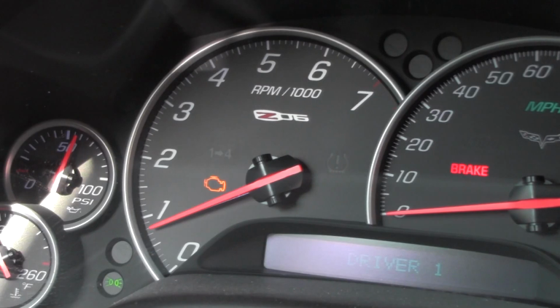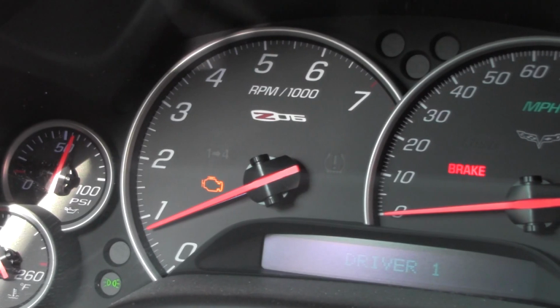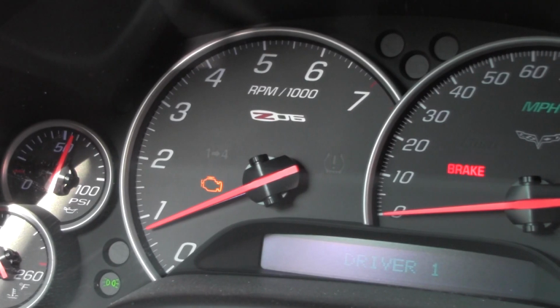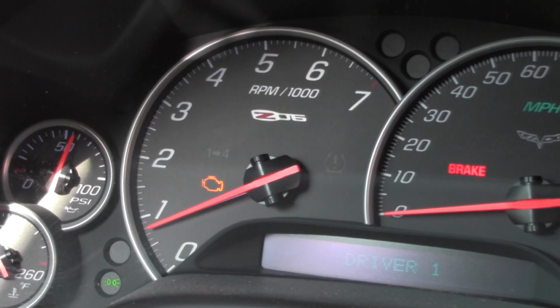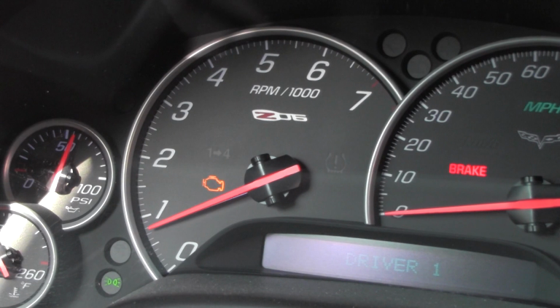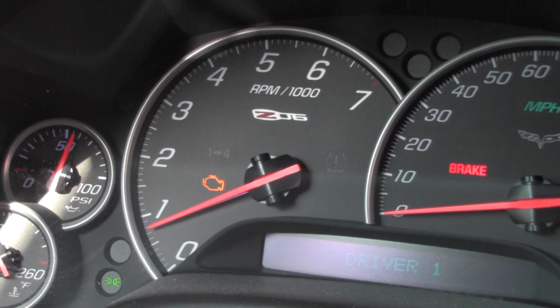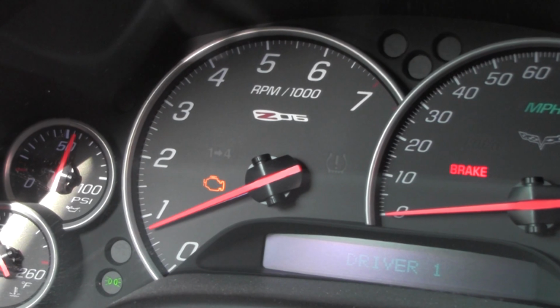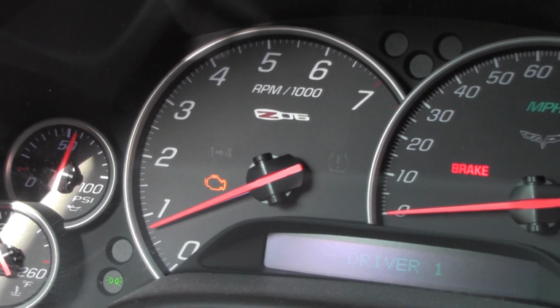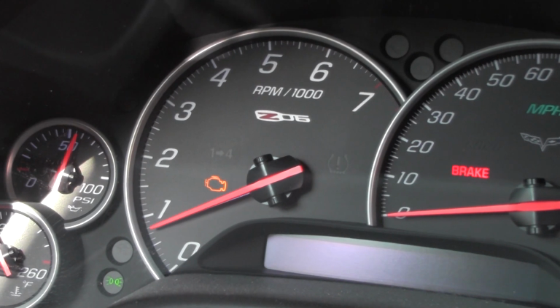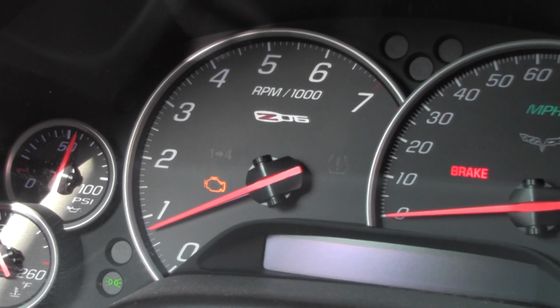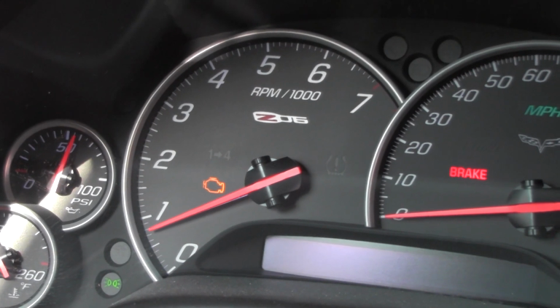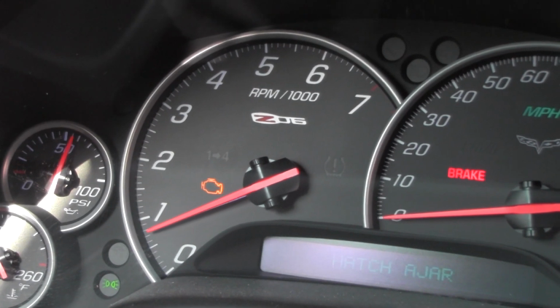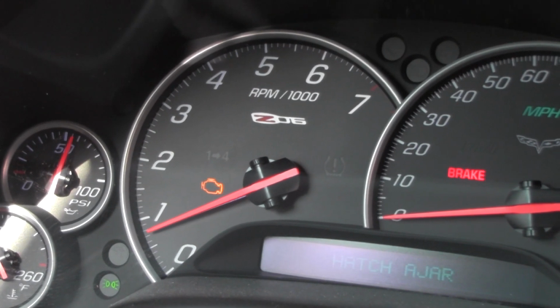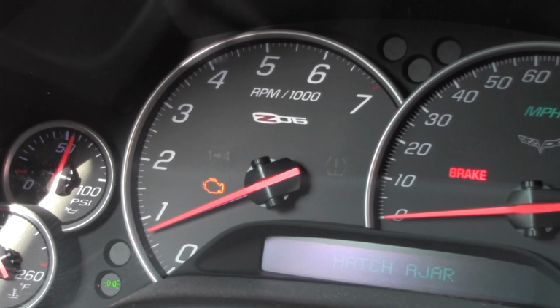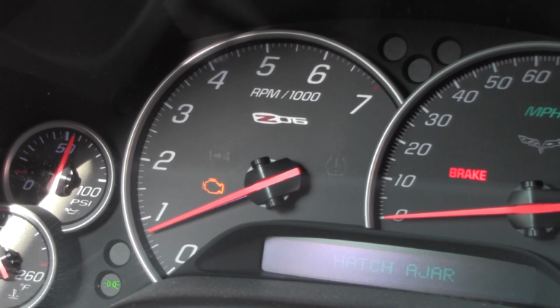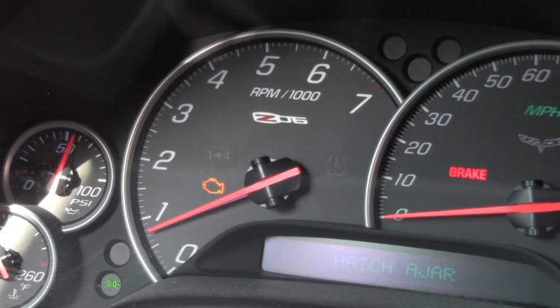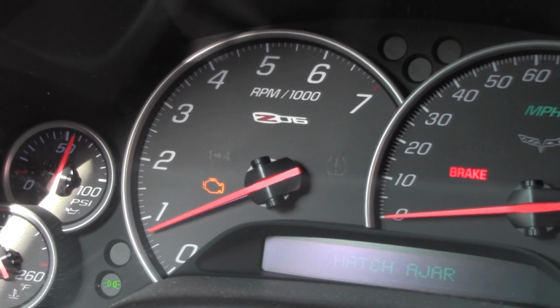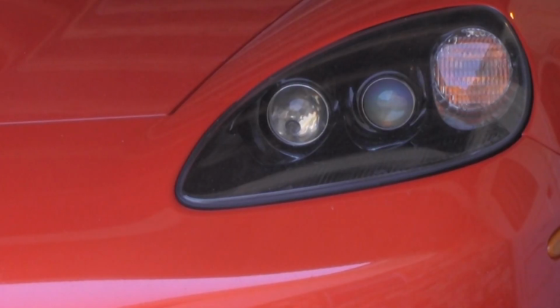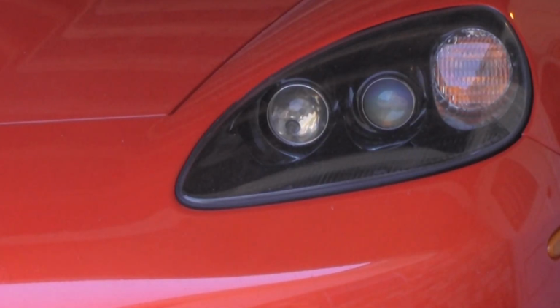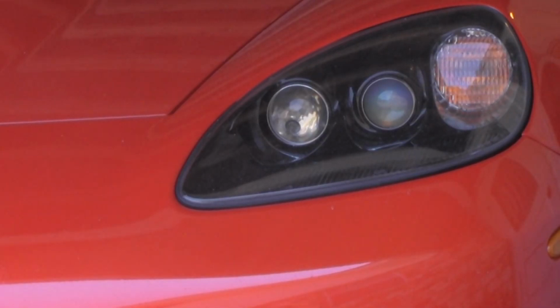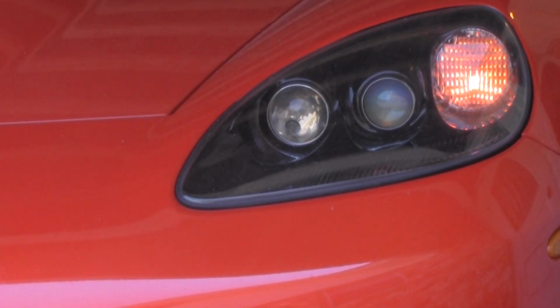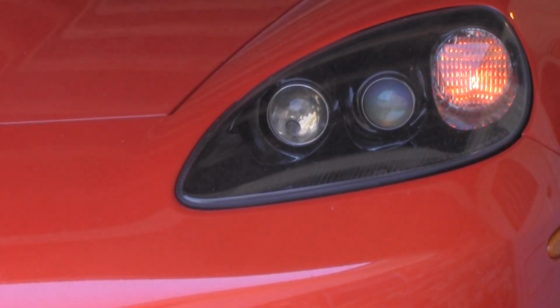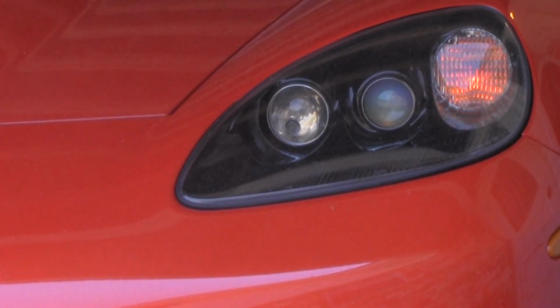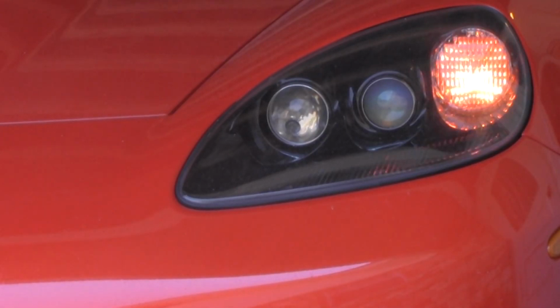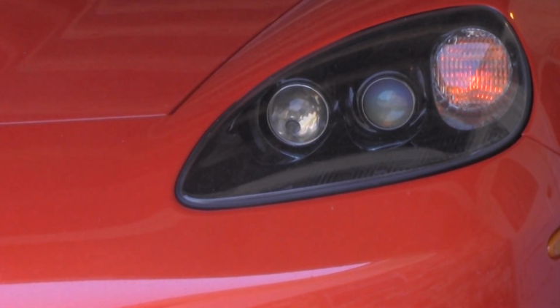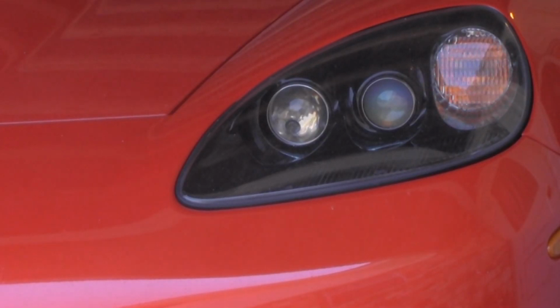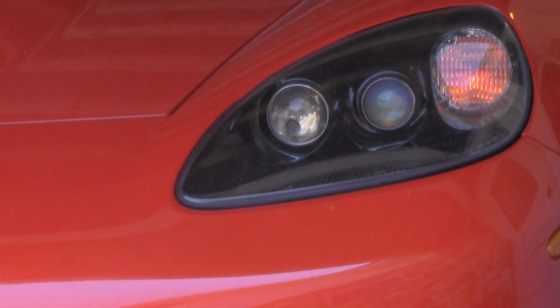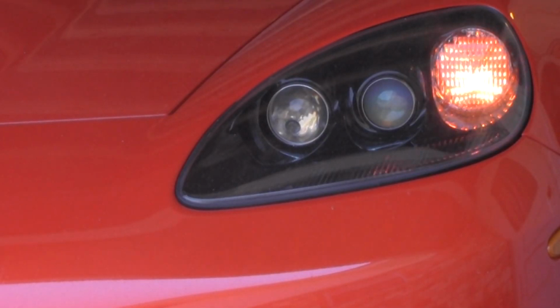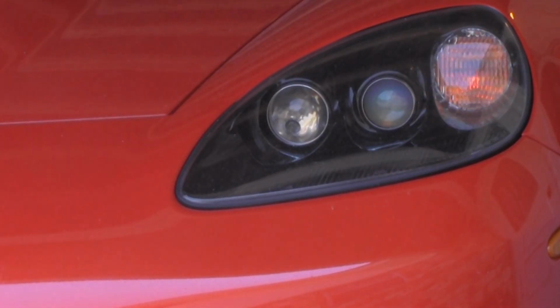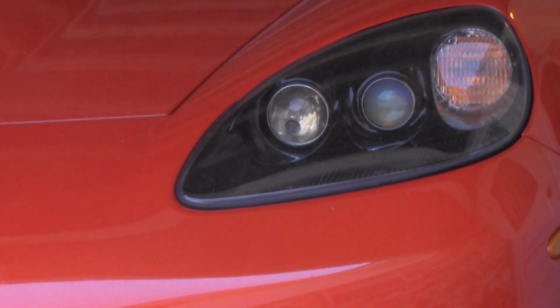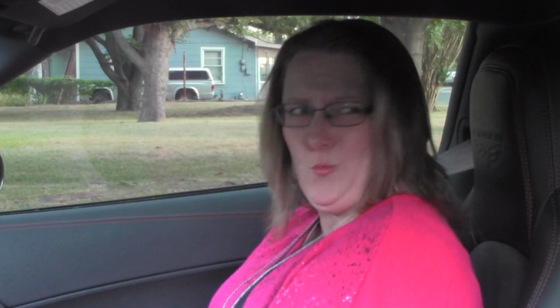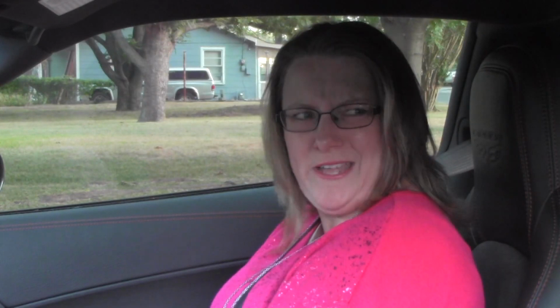Oh man, the check engine light came on. I told you, bitch. What?